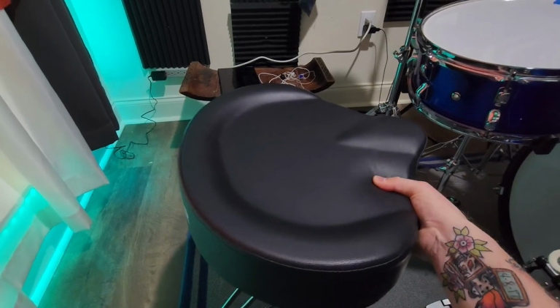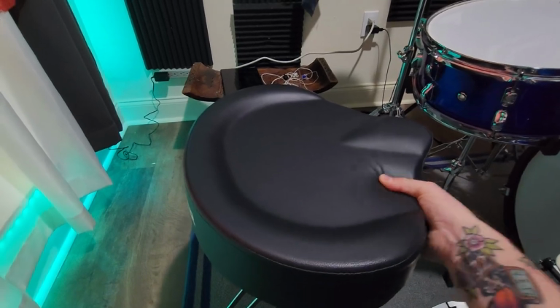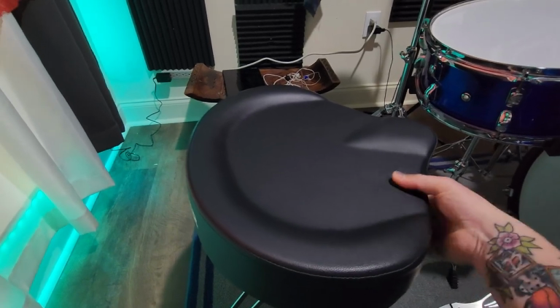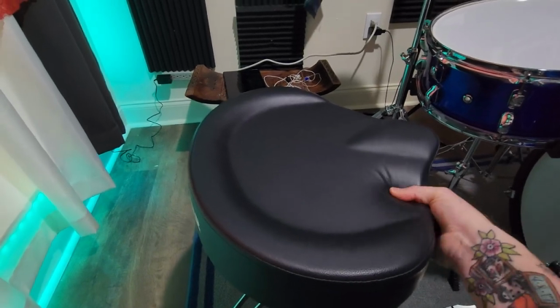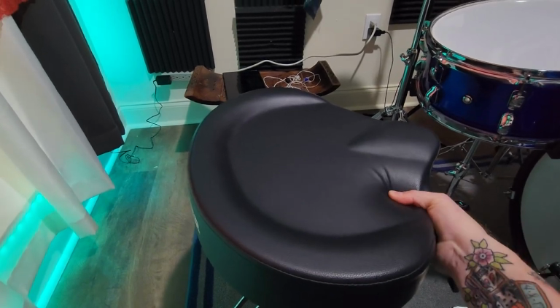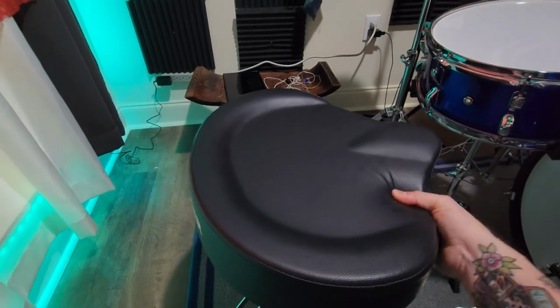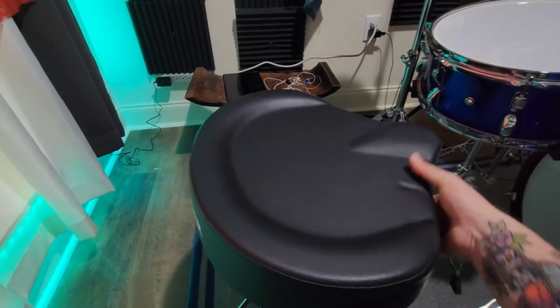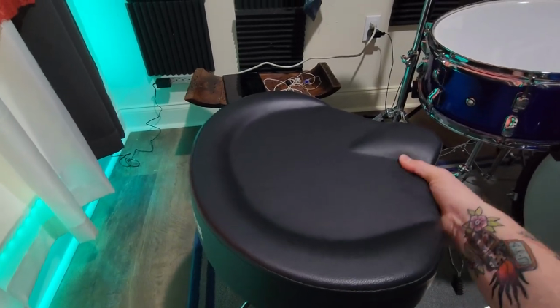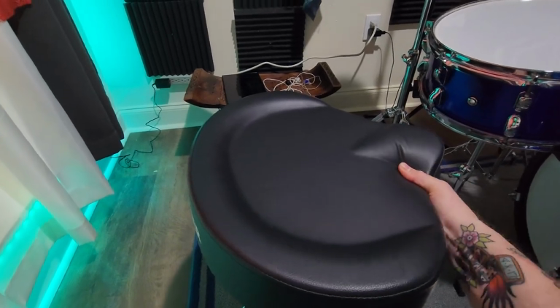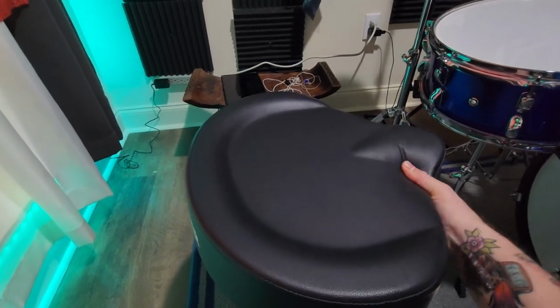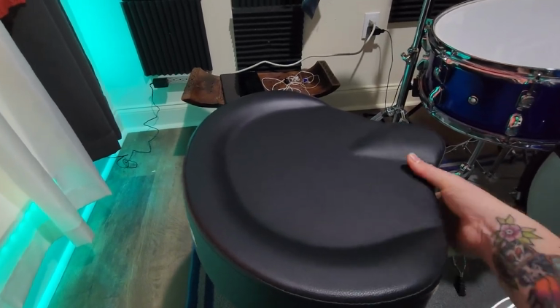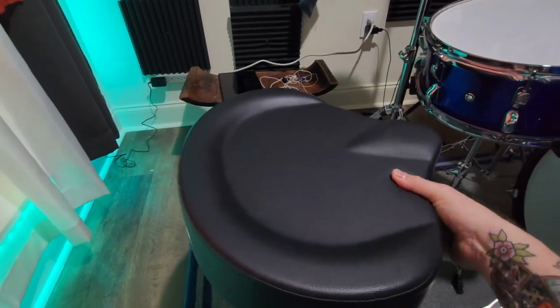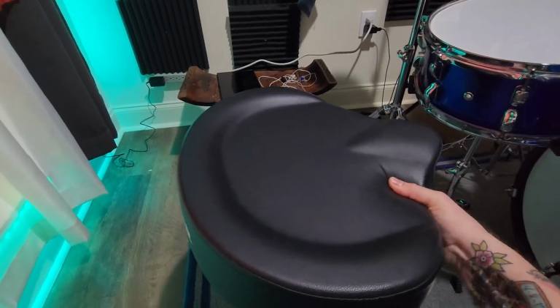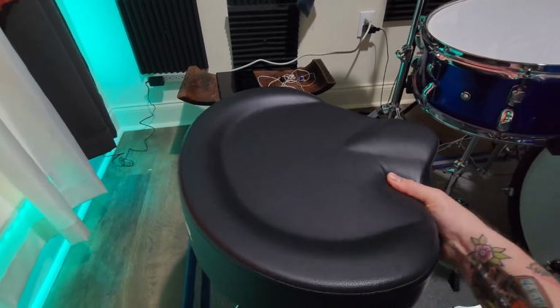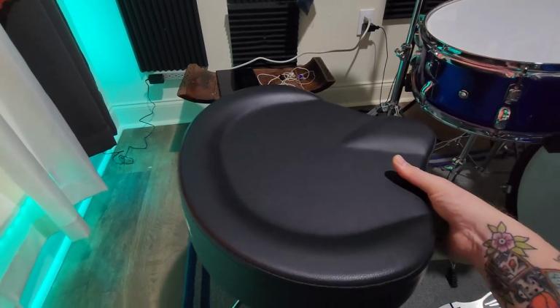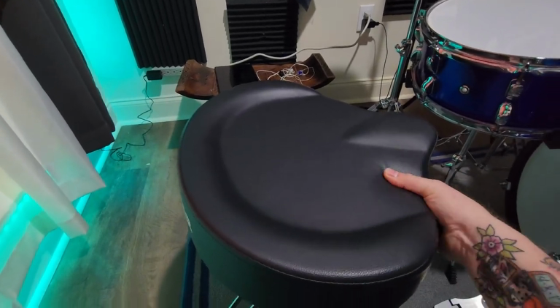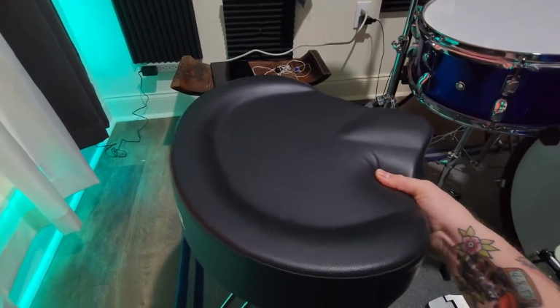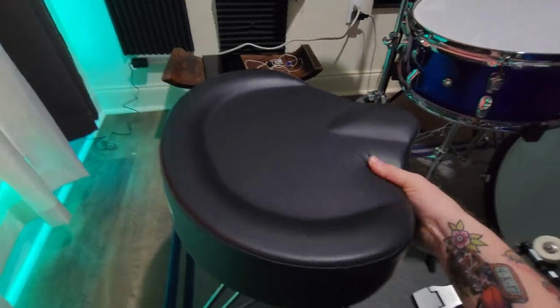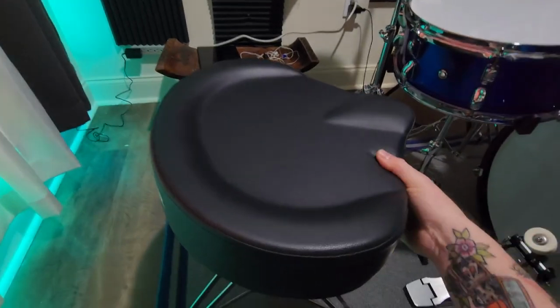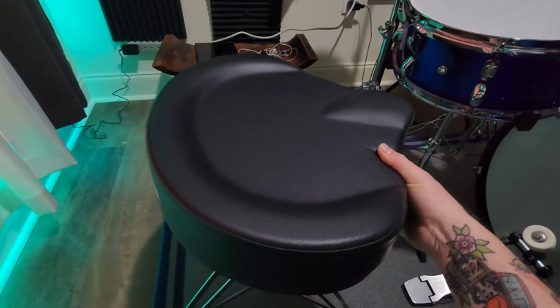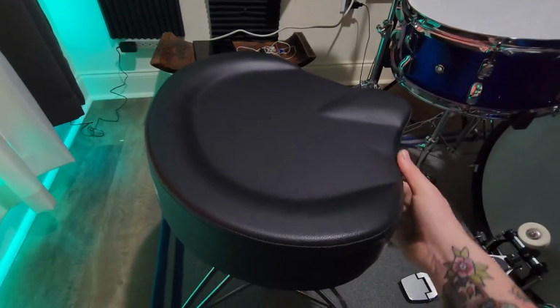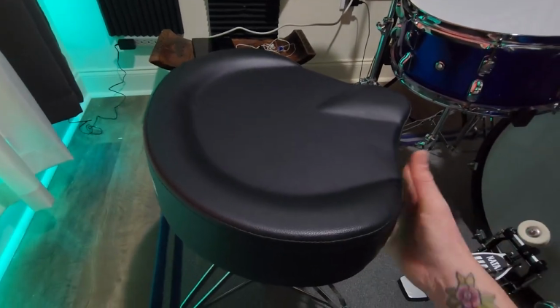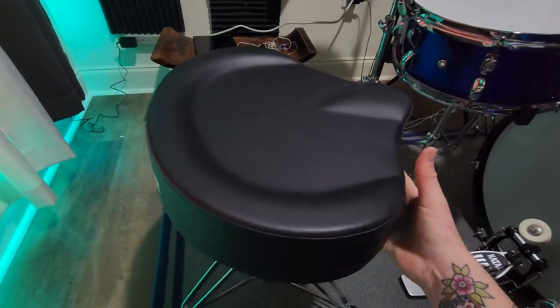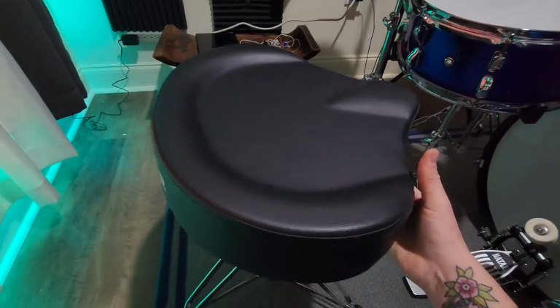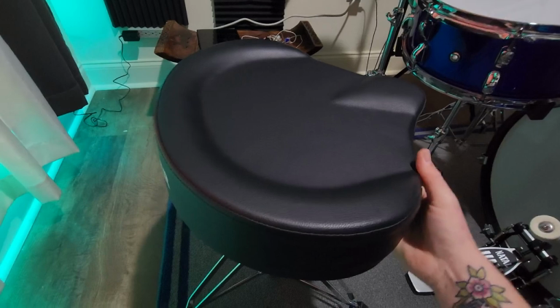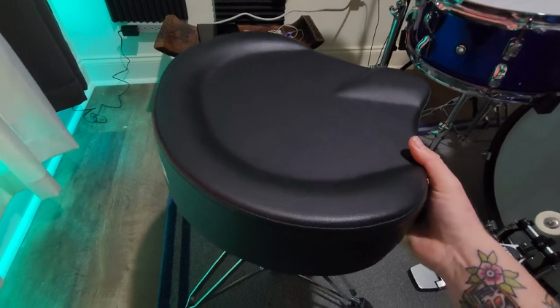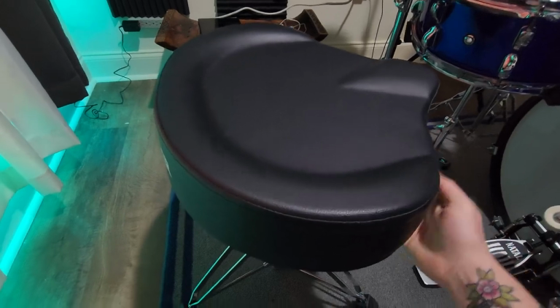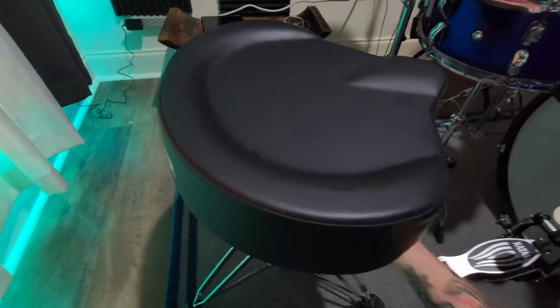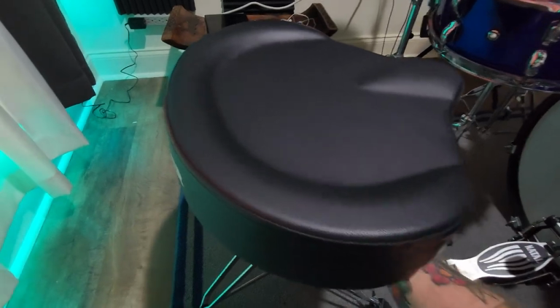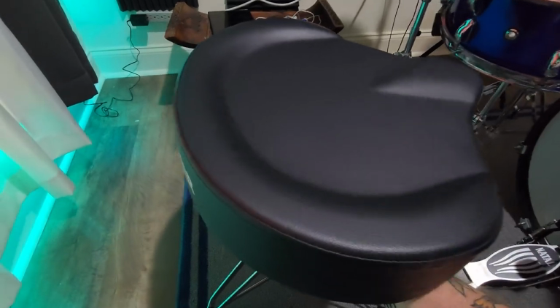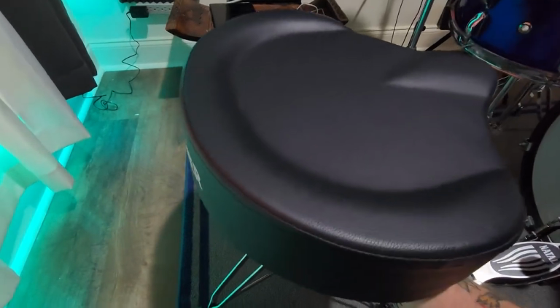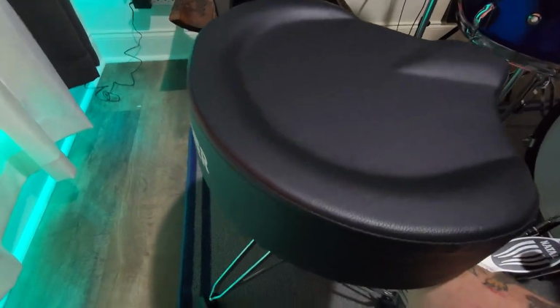It's nice and squishy, but it's actually really firm, so it's got a good seating position.